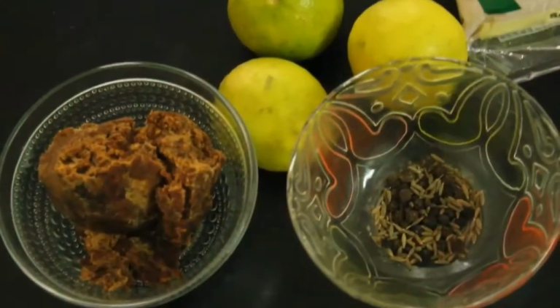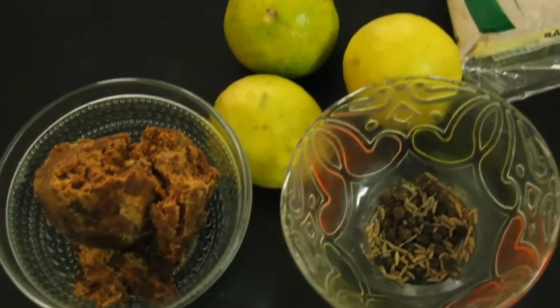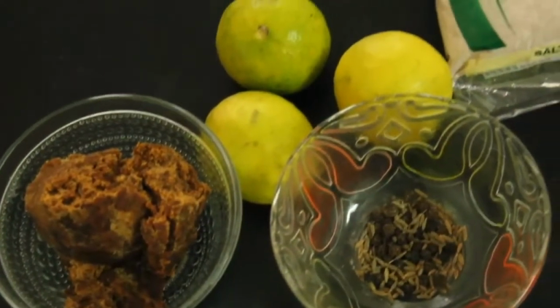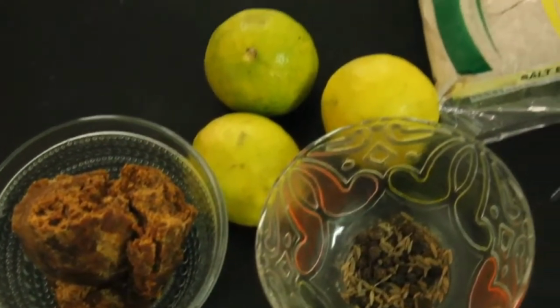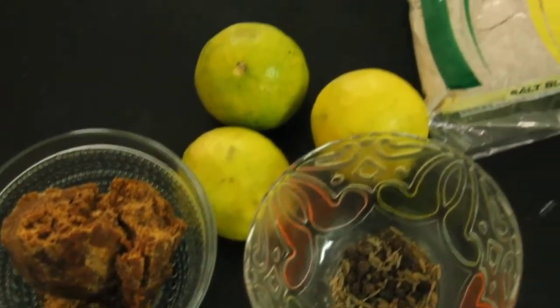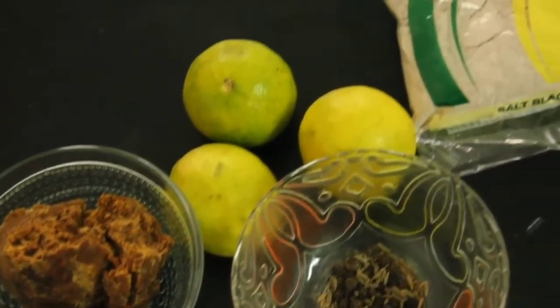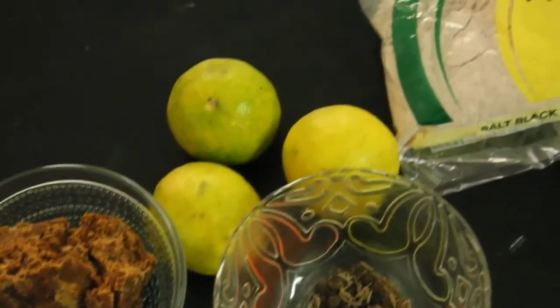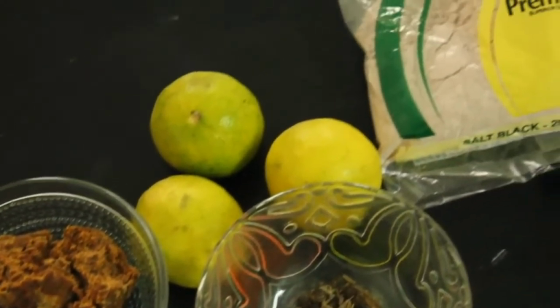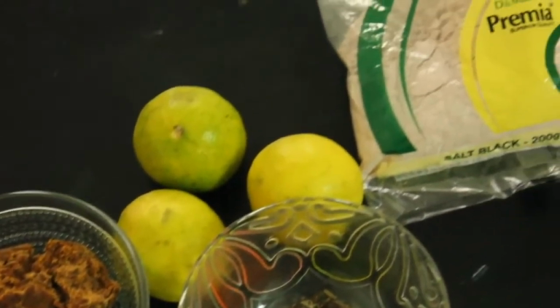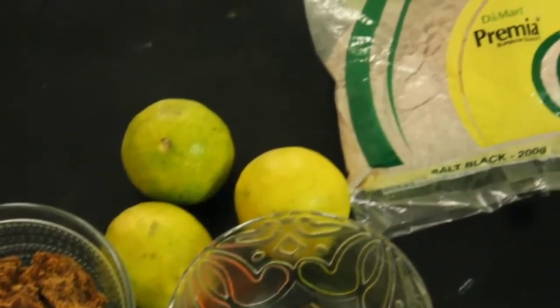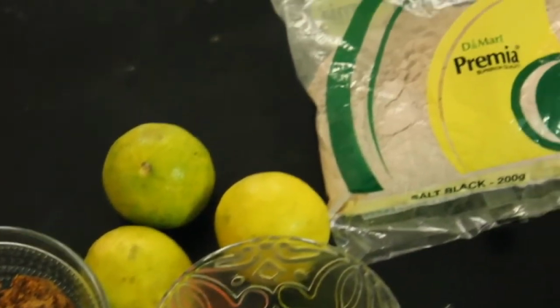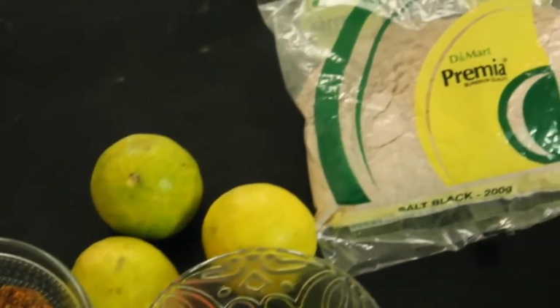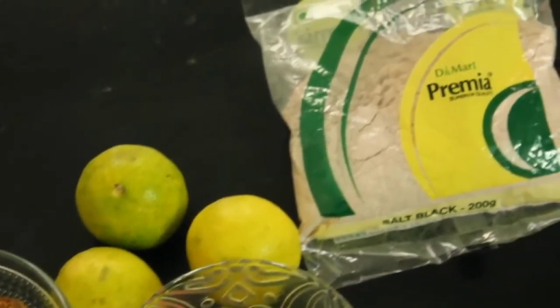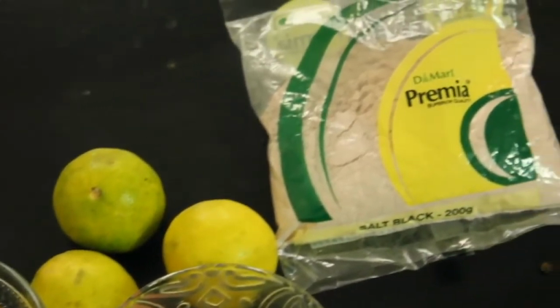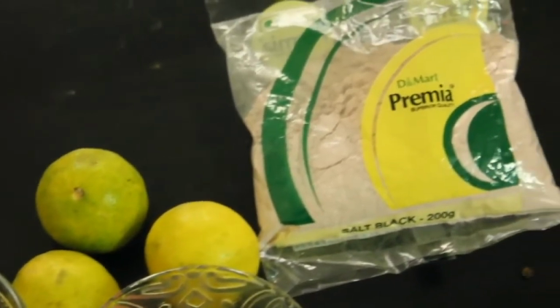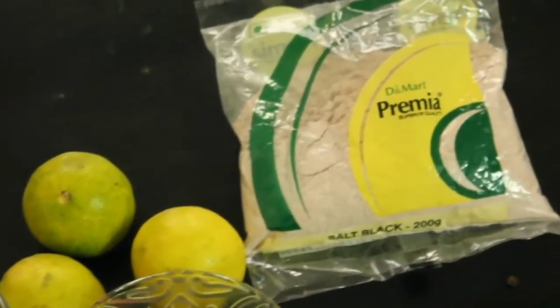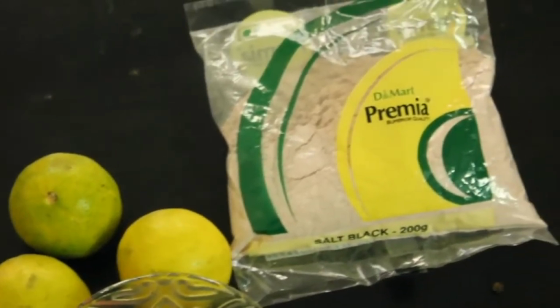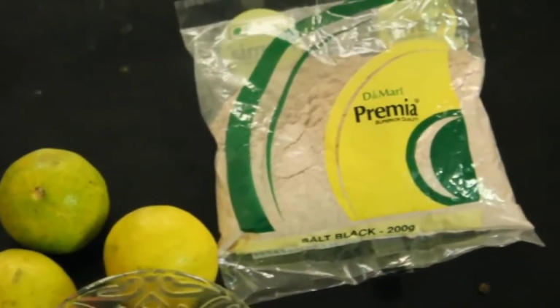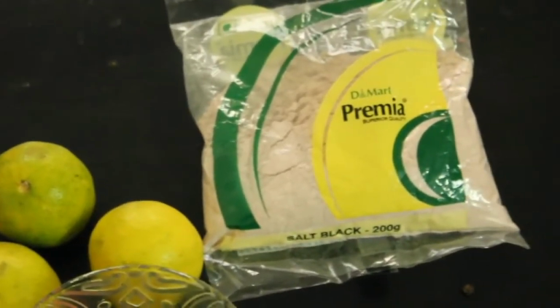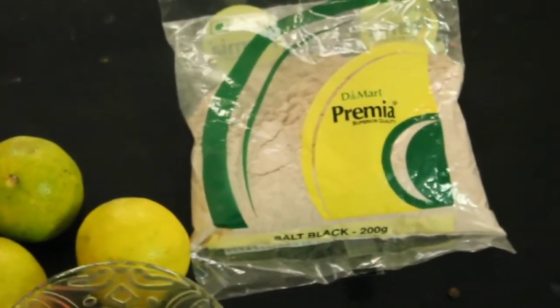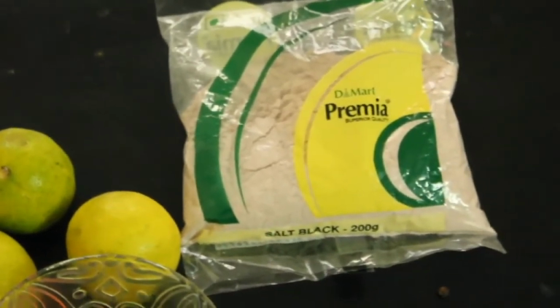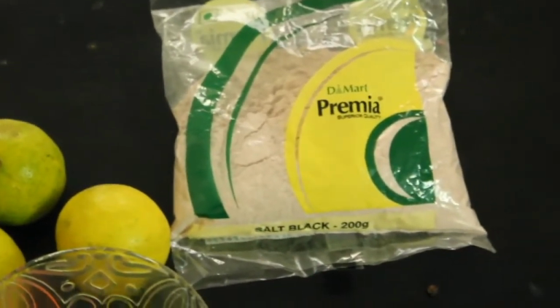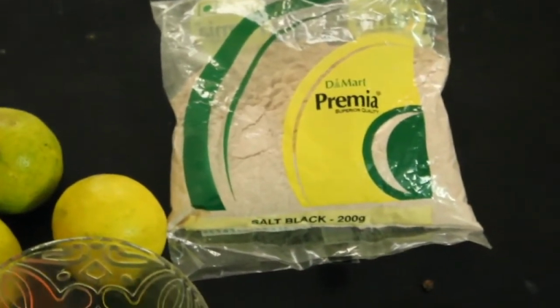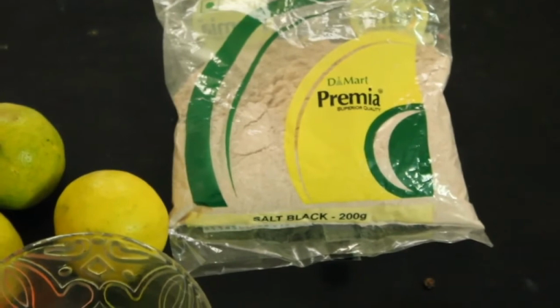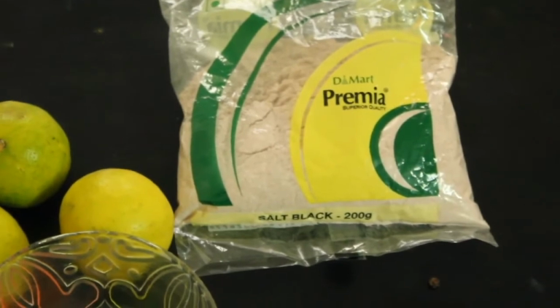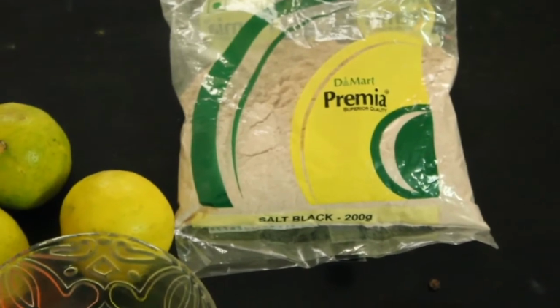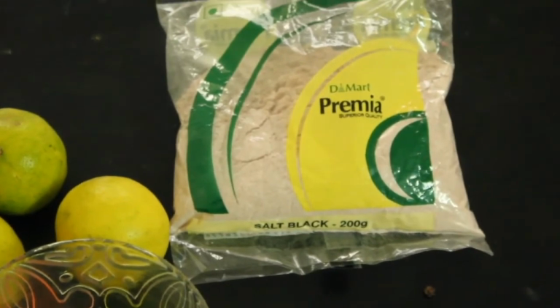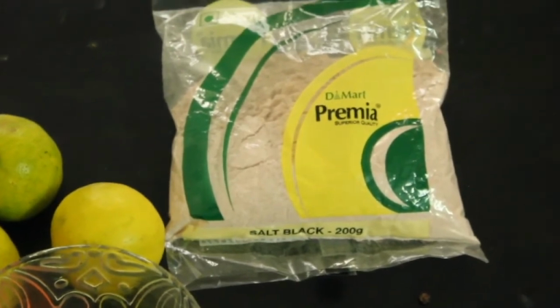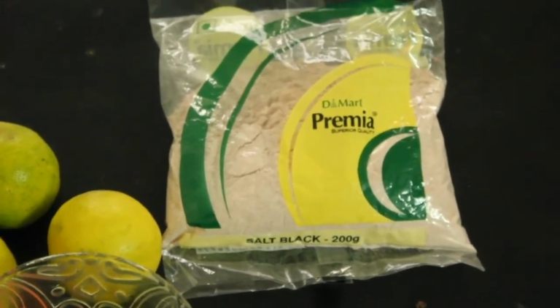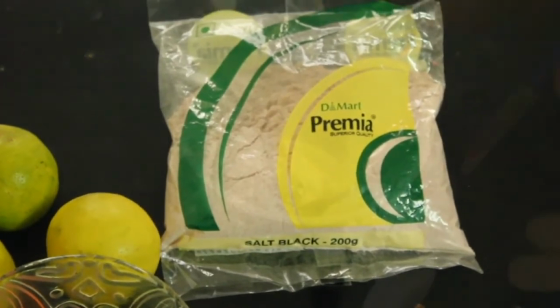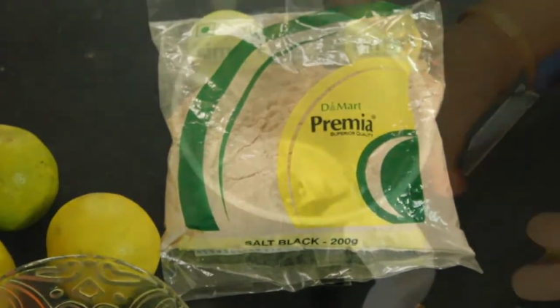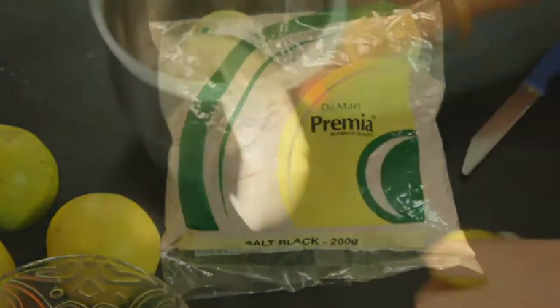If there is no black salt you can use normal salt as well. So let's get started.